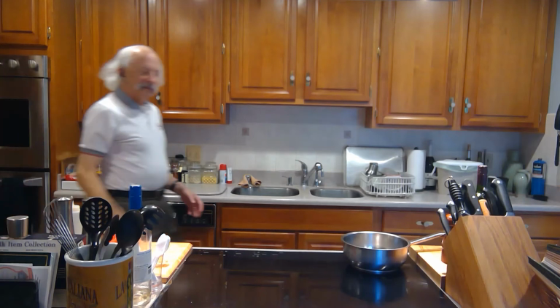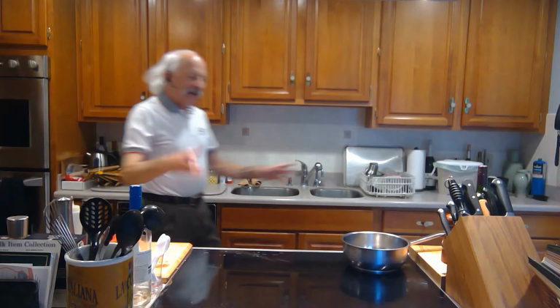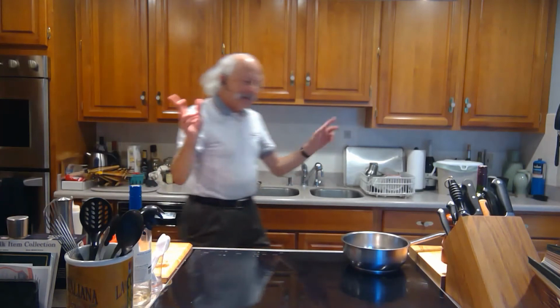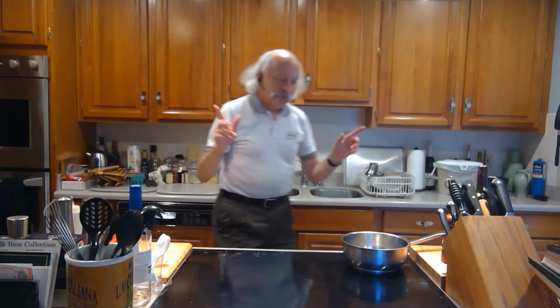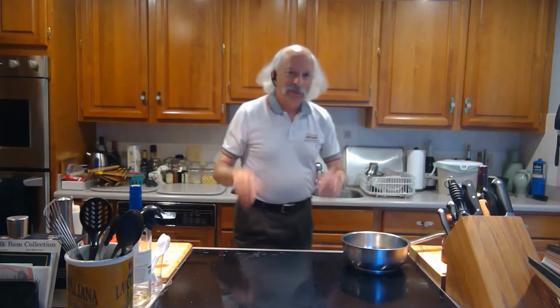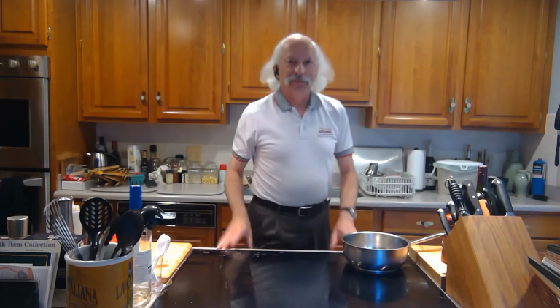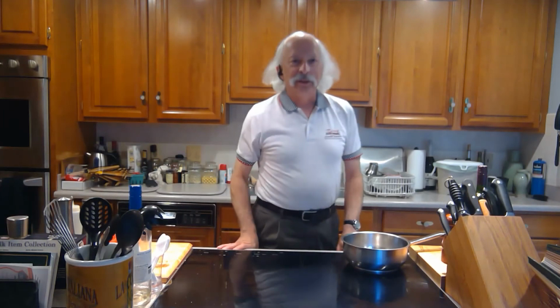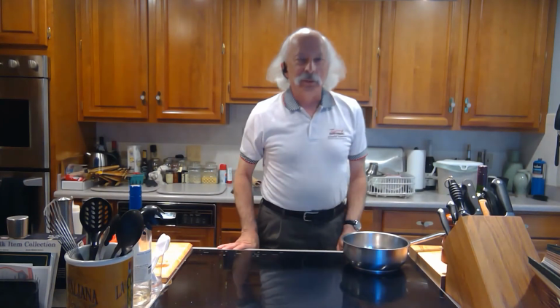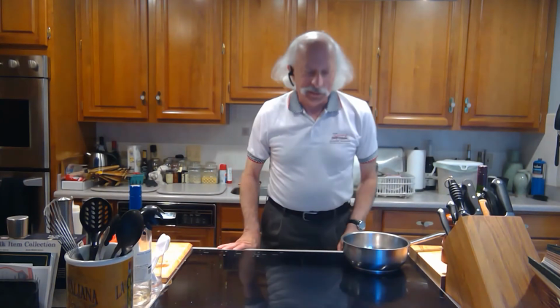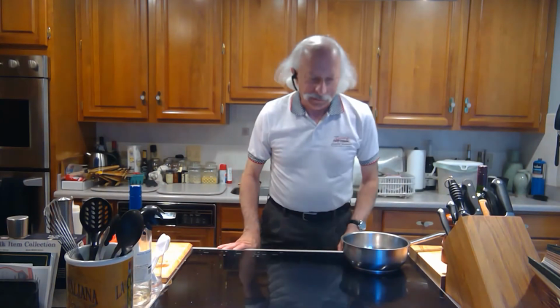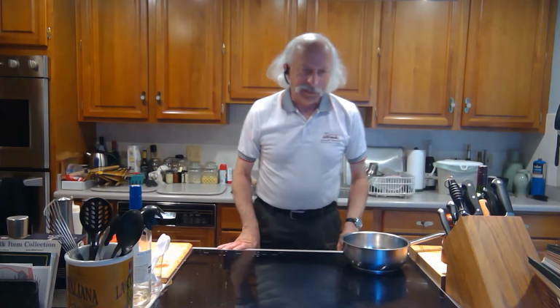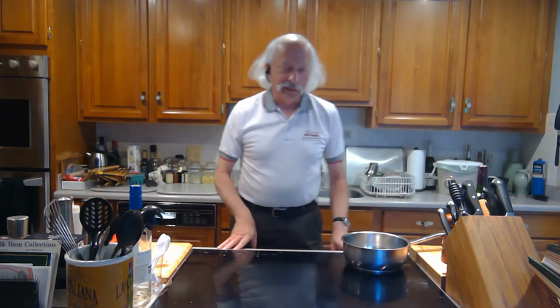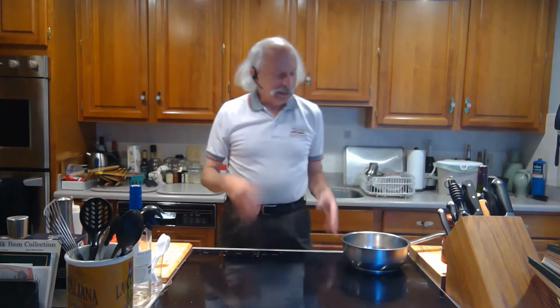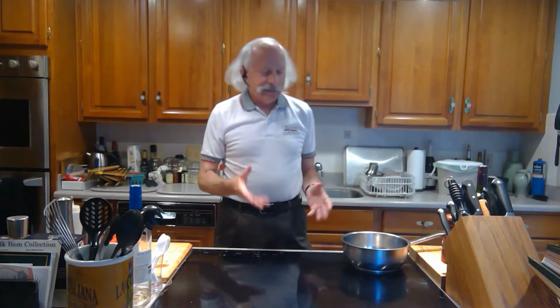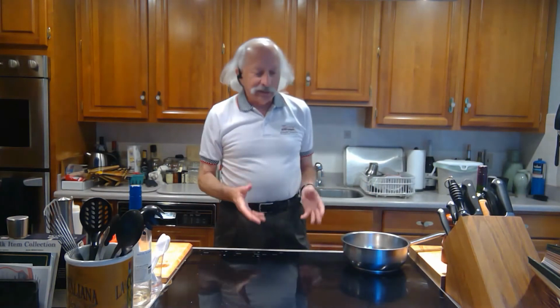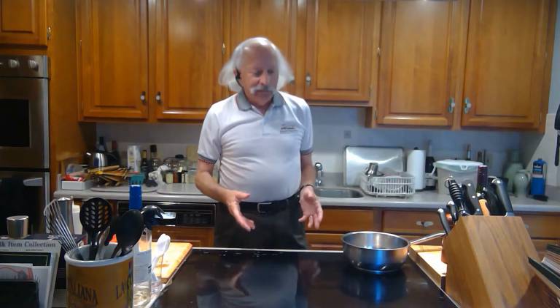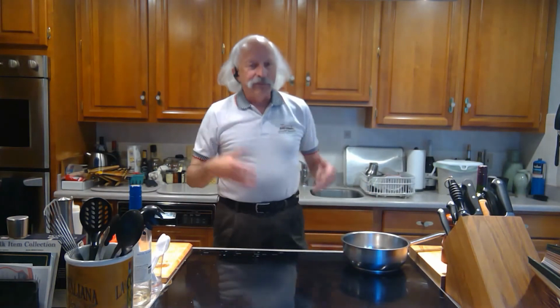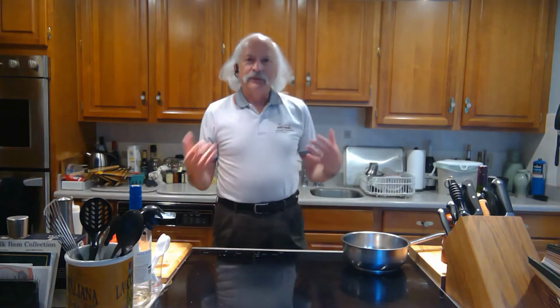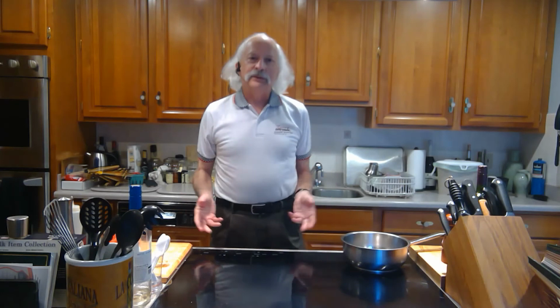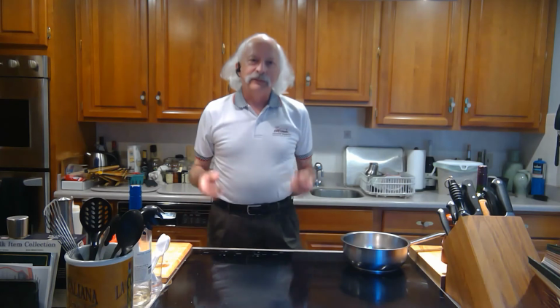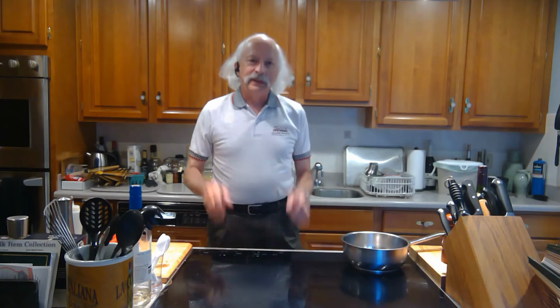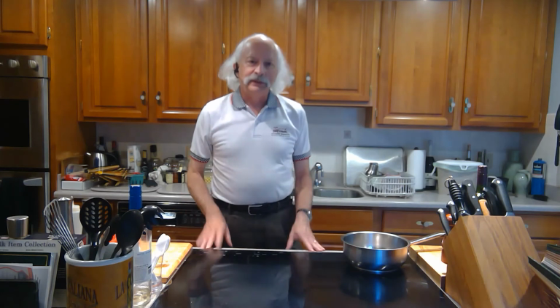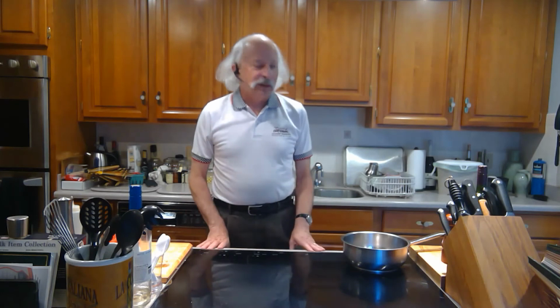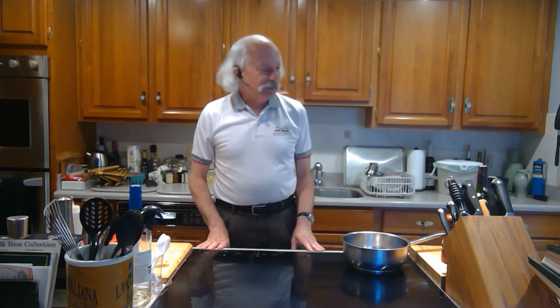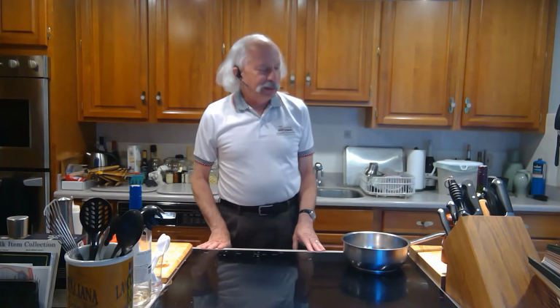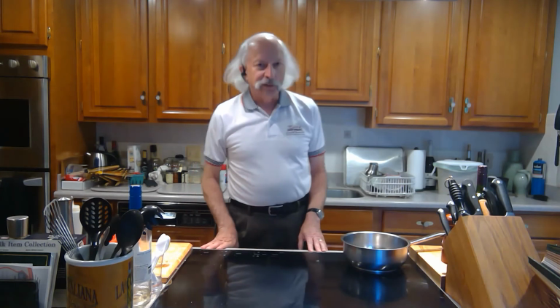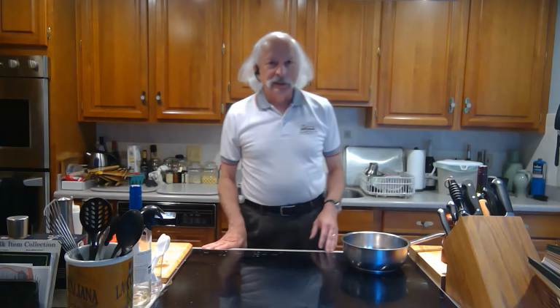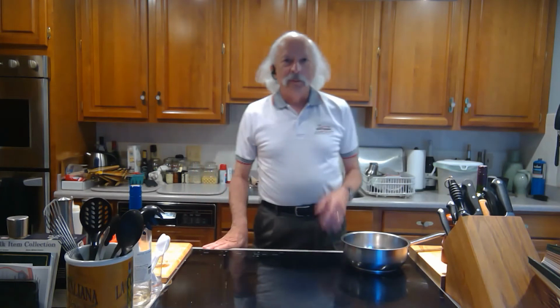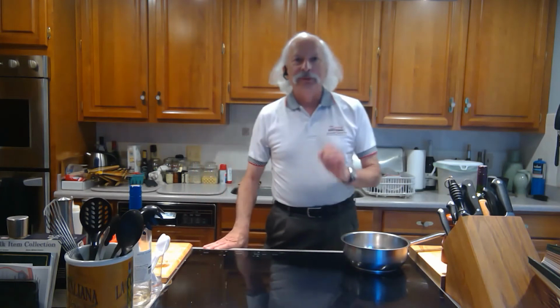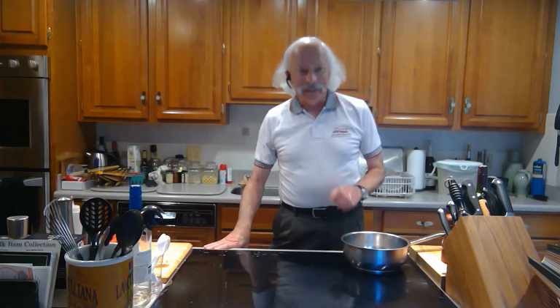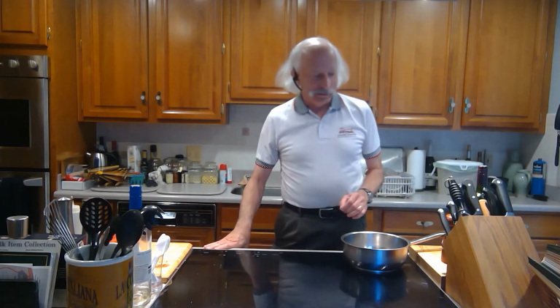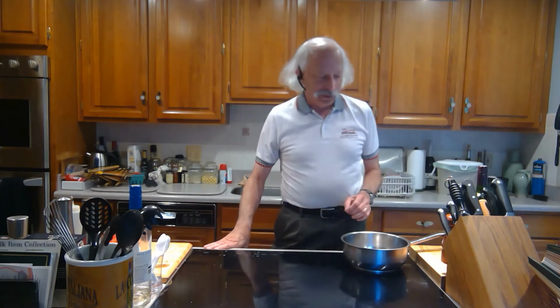Hey everybody, we're going to do something really quick tonight. It's a classic, very versatile, very tasty sauce from Italy called Puttanesca sauce.